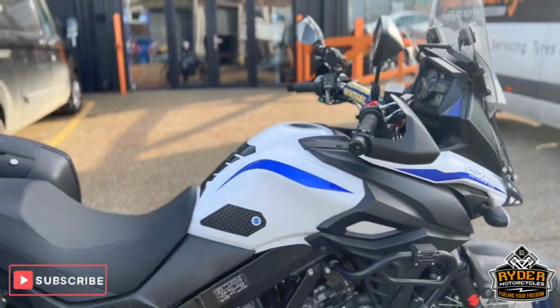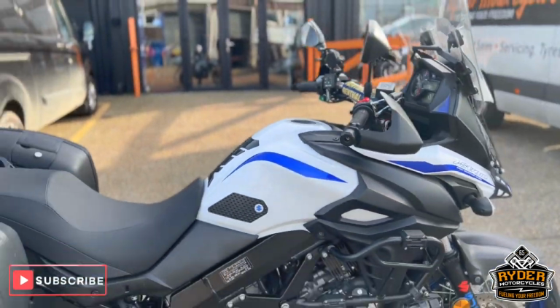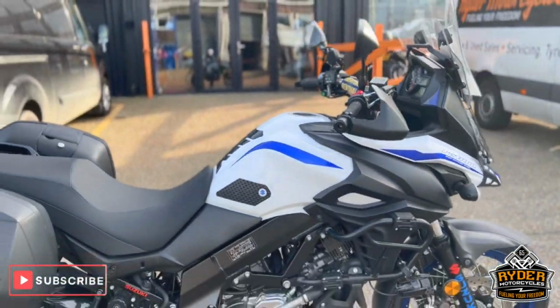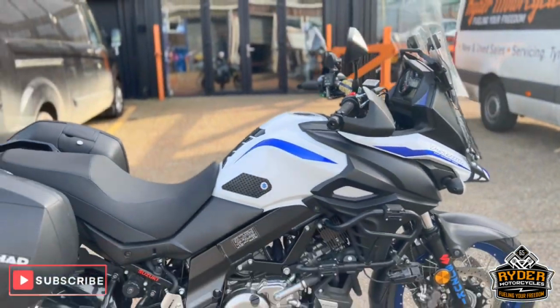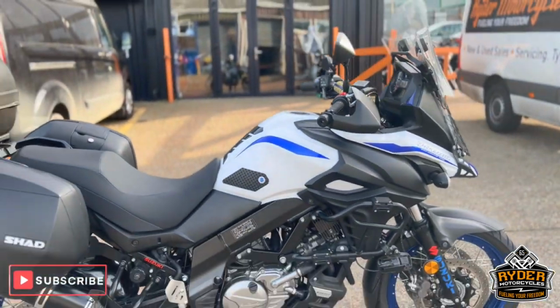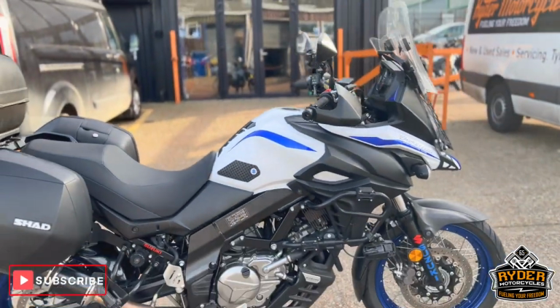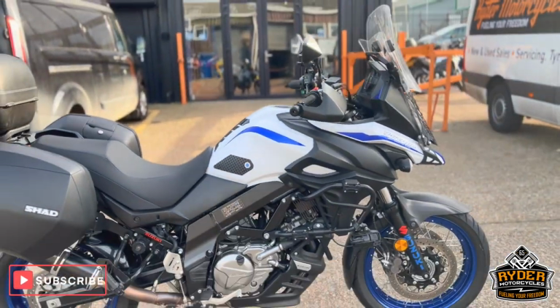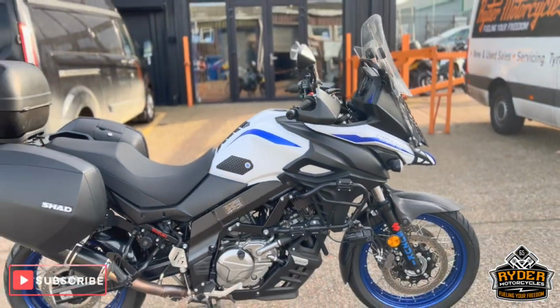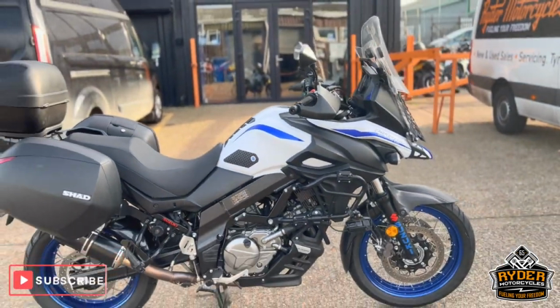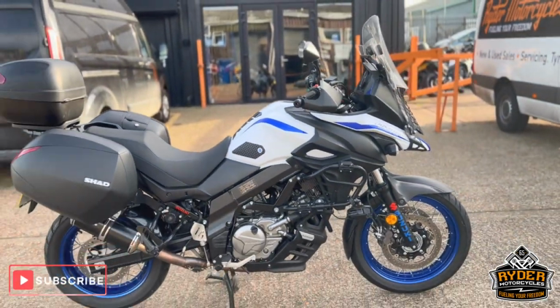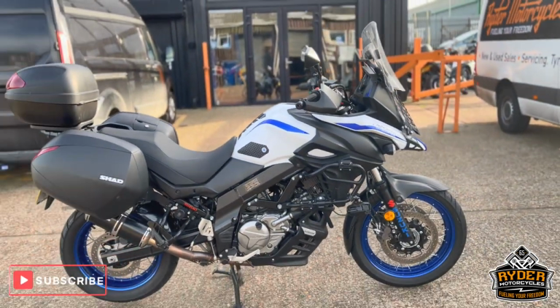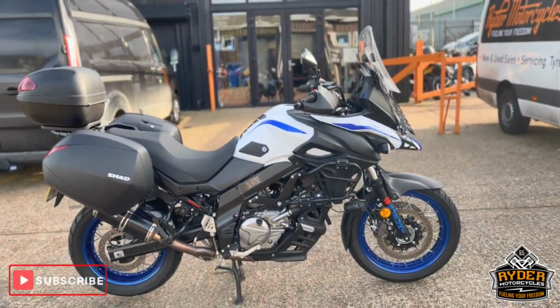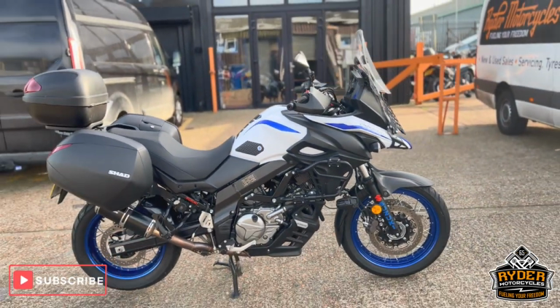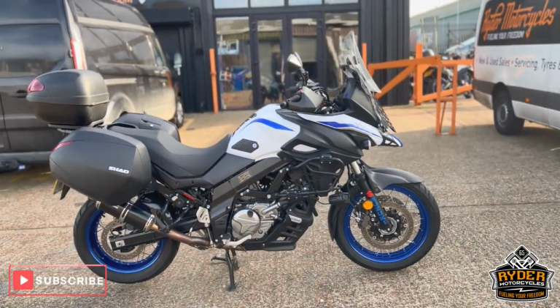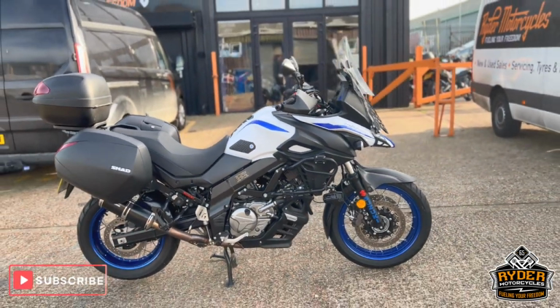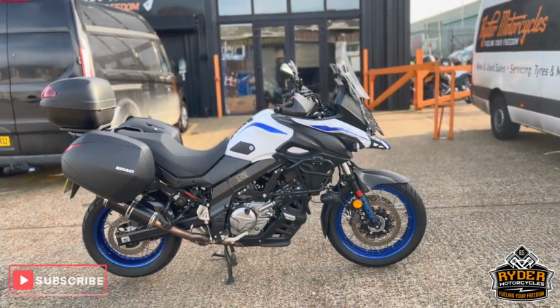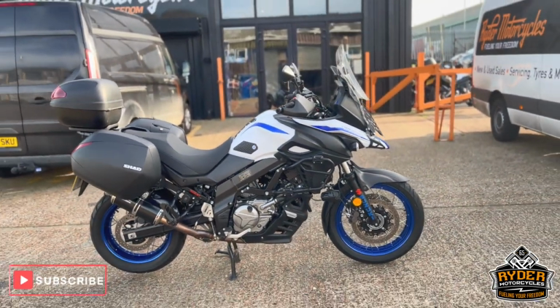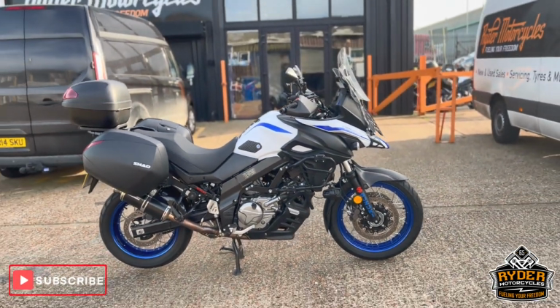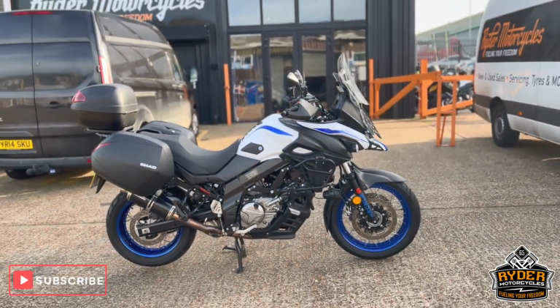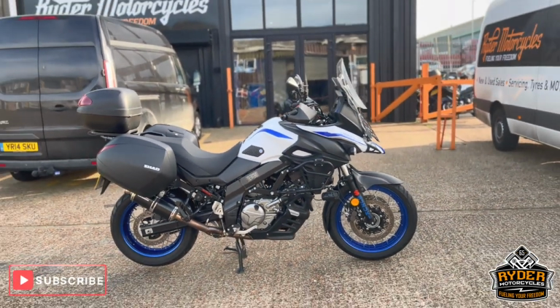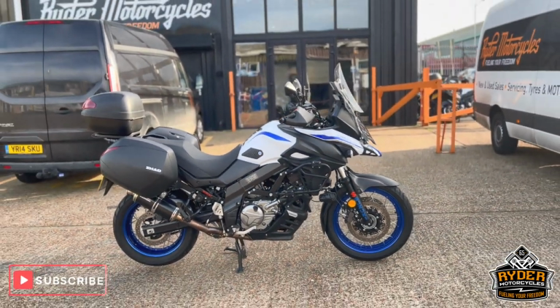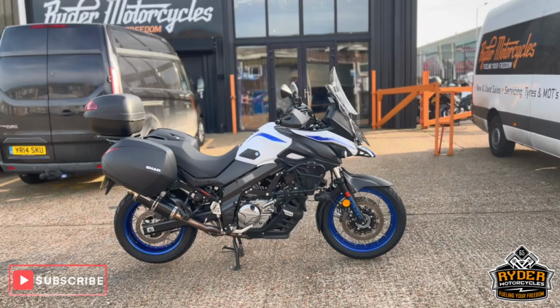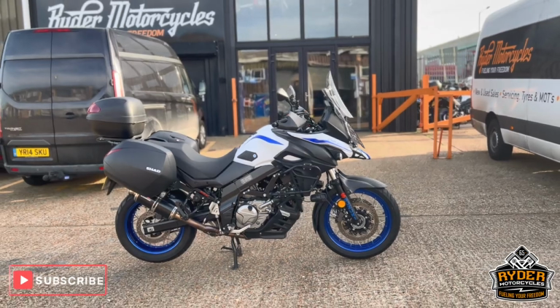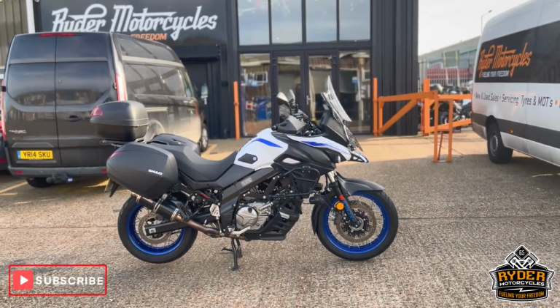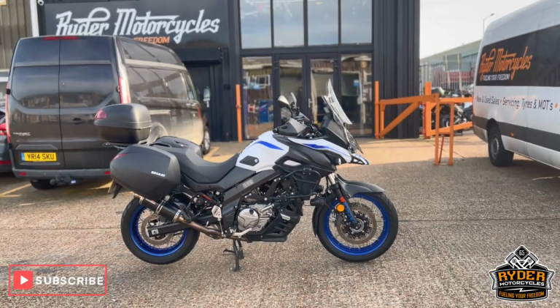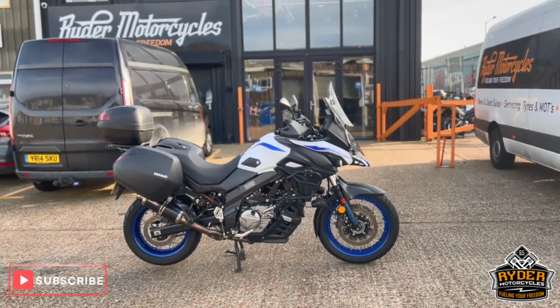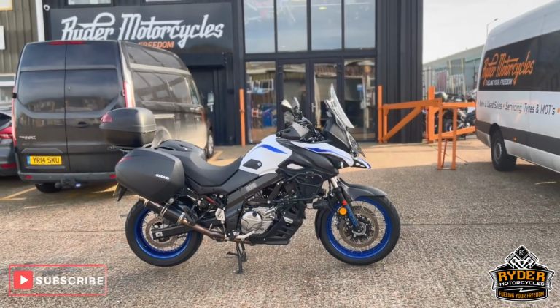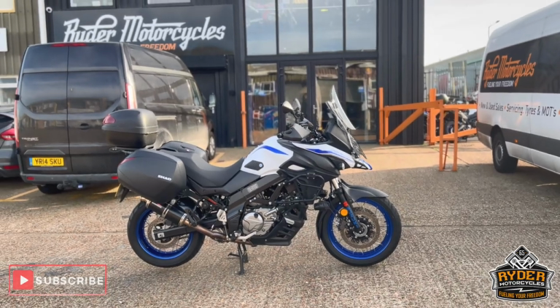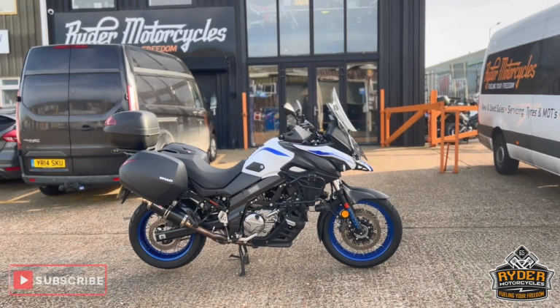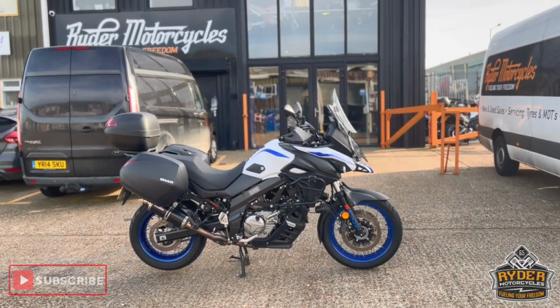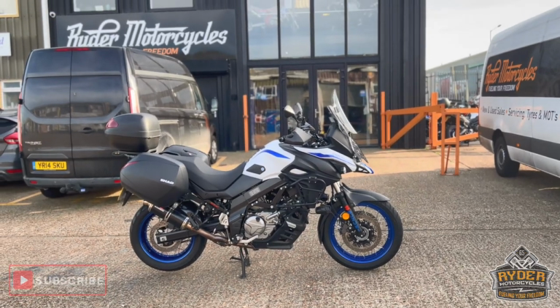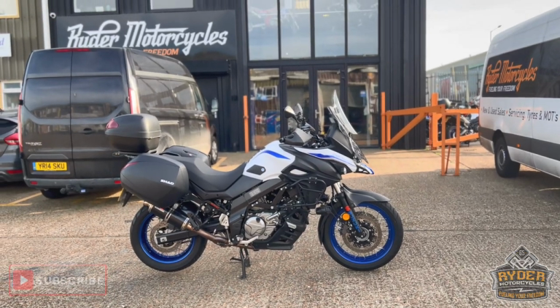If you'd like to know any more about the bike, or would like to come and view the bike, it's at Rider Motorcycles, Castle Road, Sittingbourne.